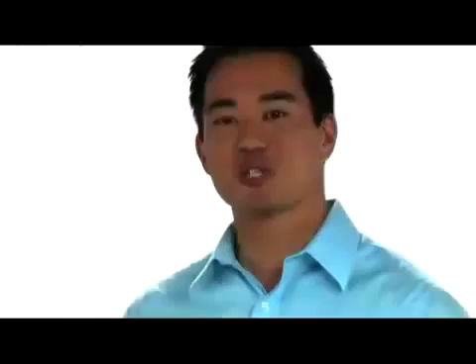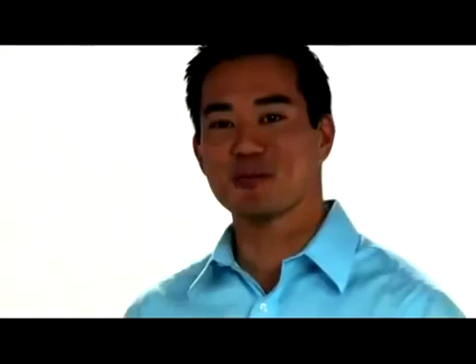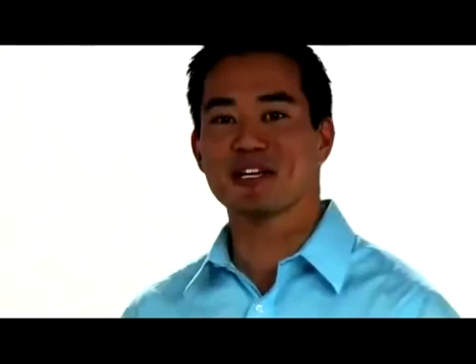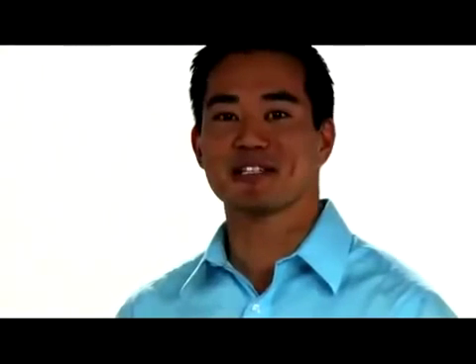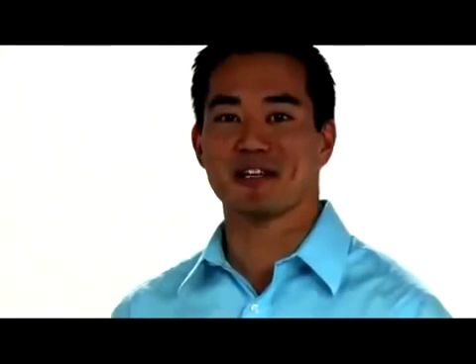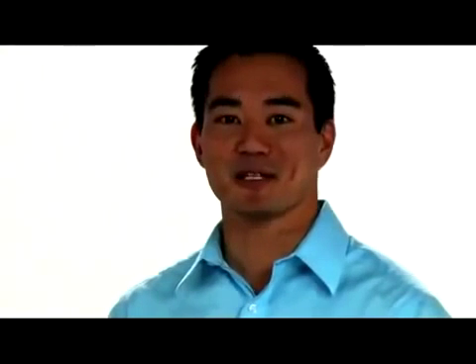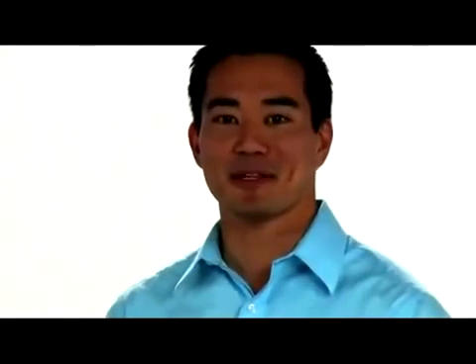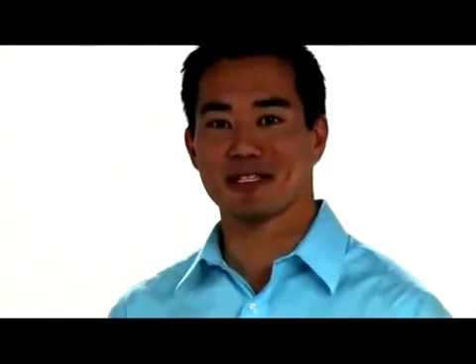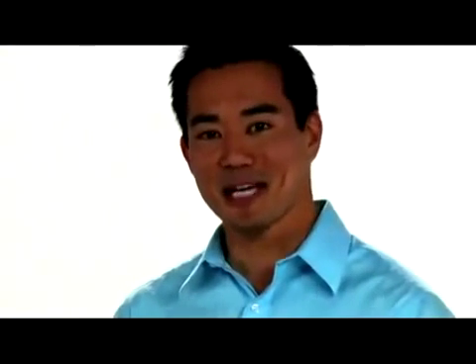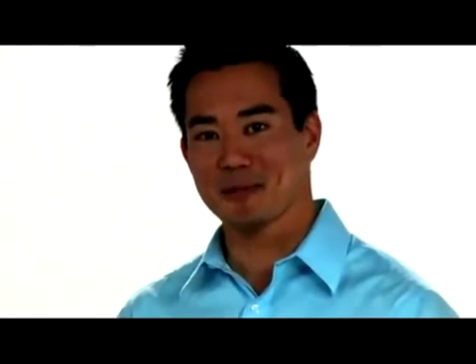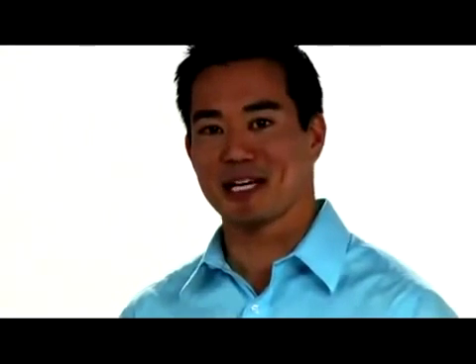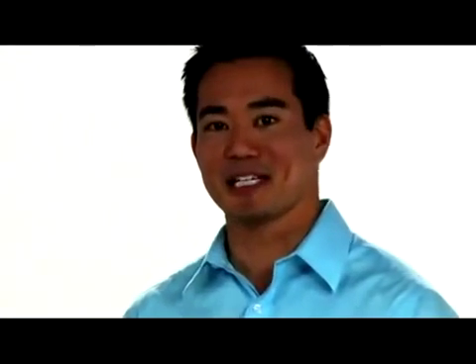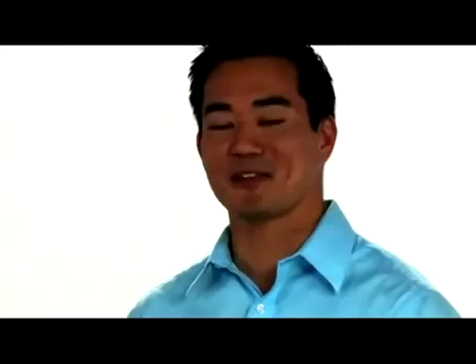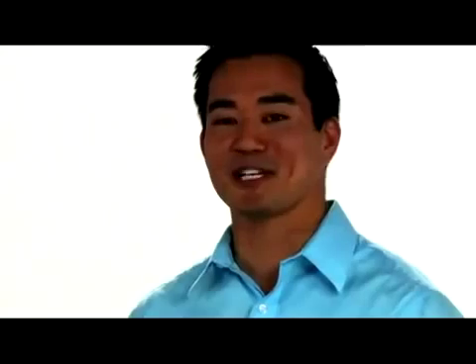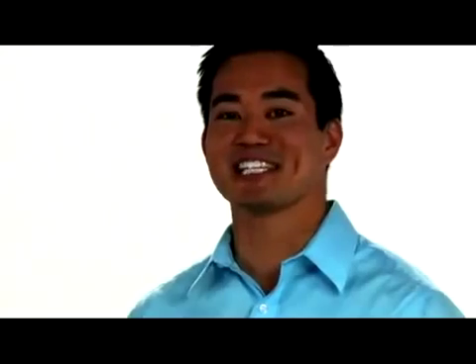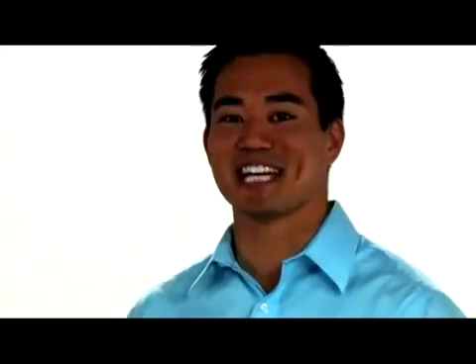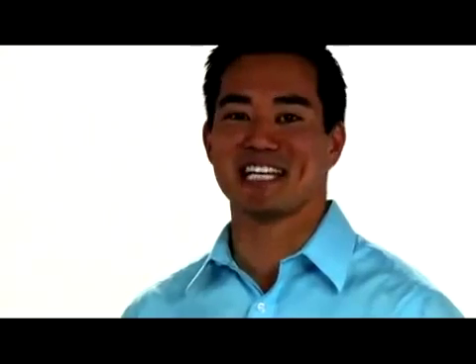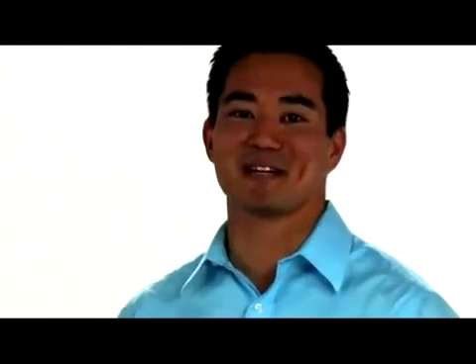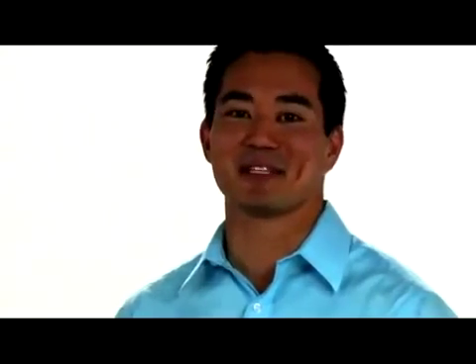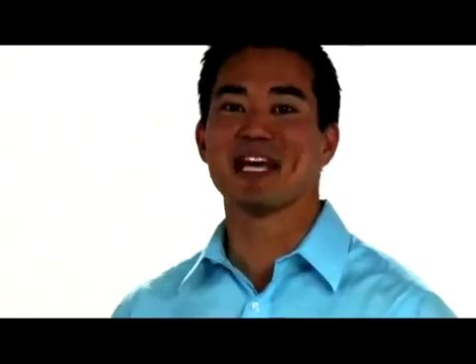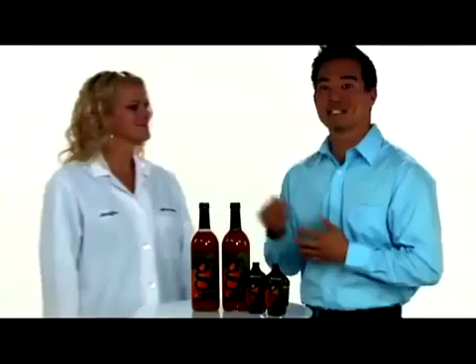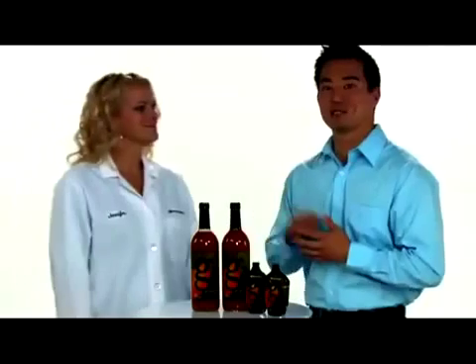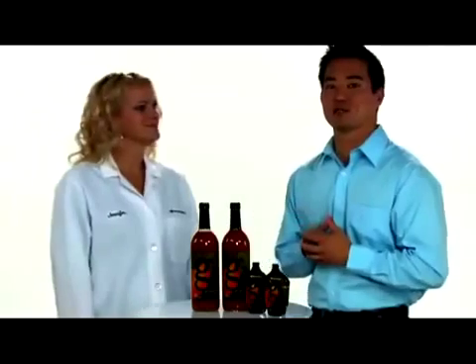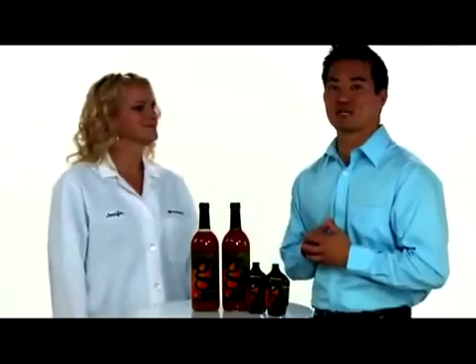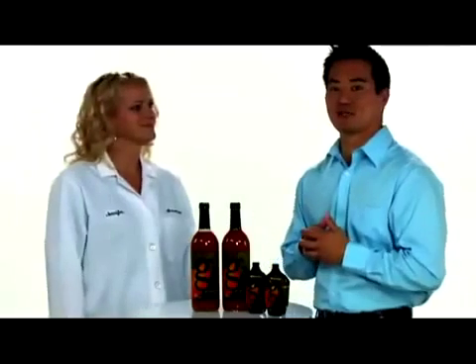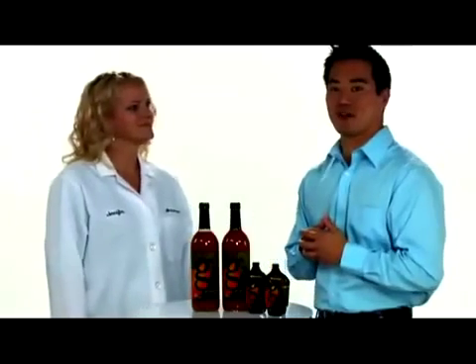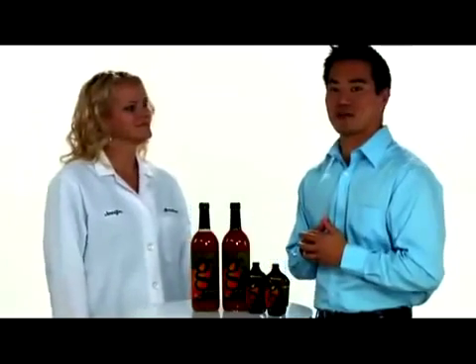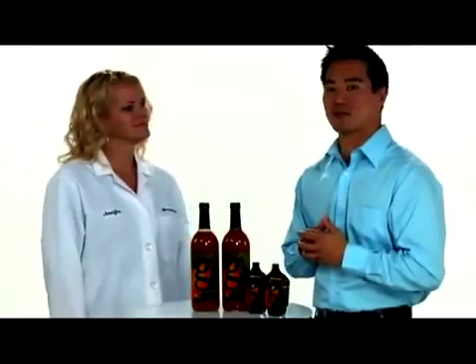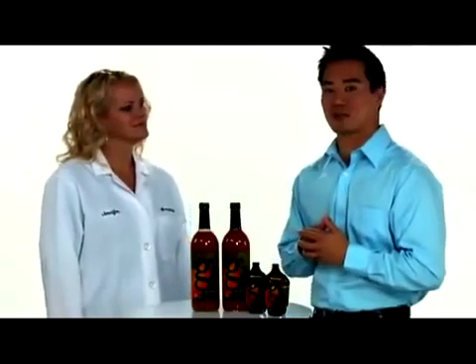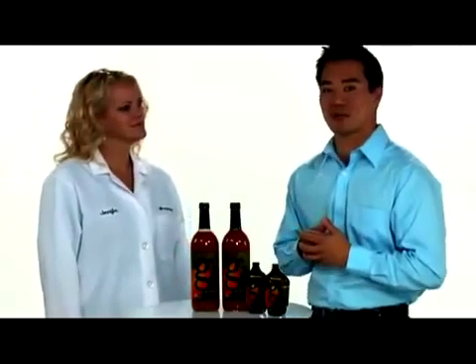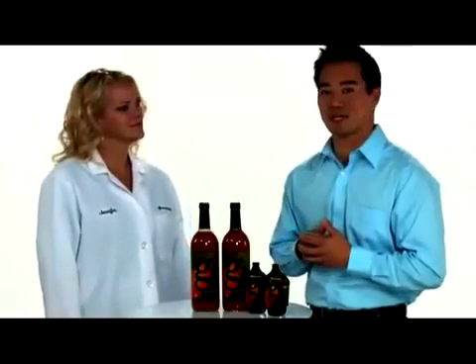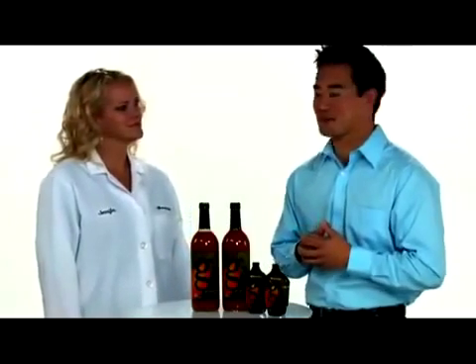Joining me here to tell us about the science behind G3 is Jenny Ingeman, Senior Director of PharmaNex Global Marketing.